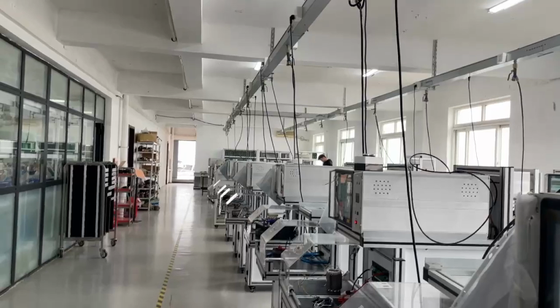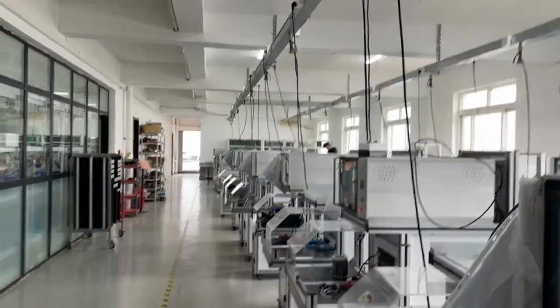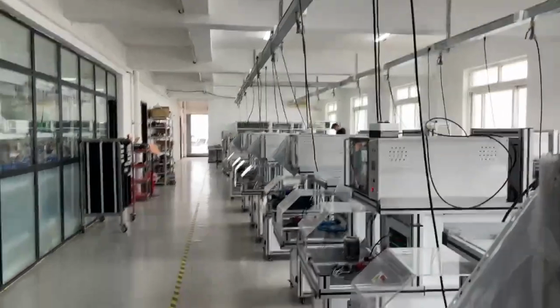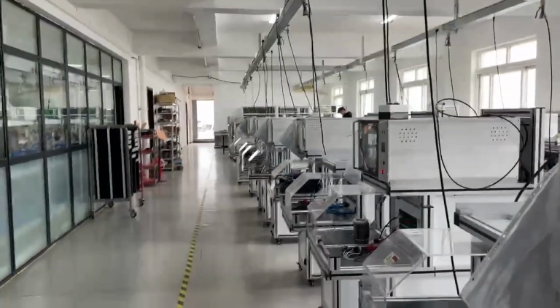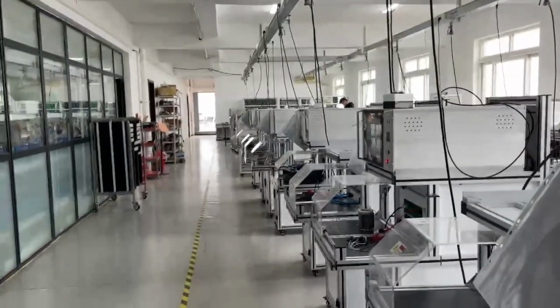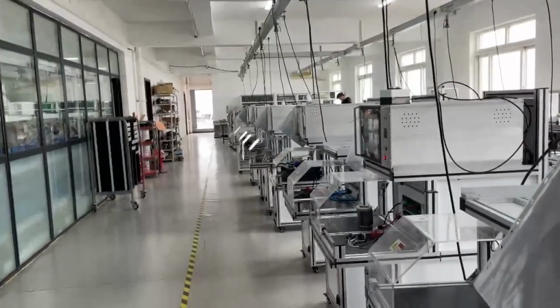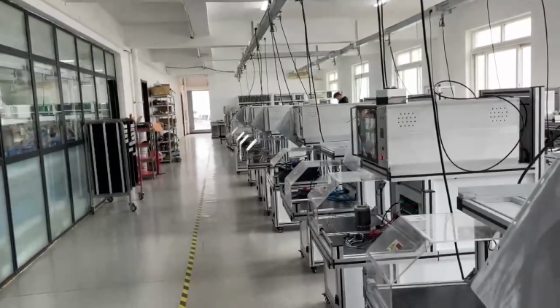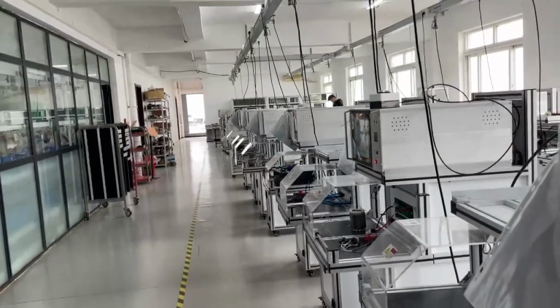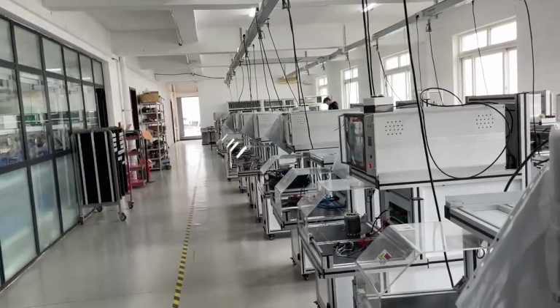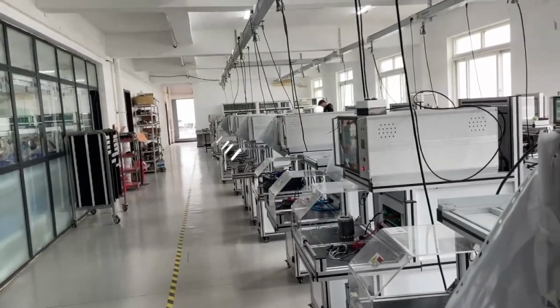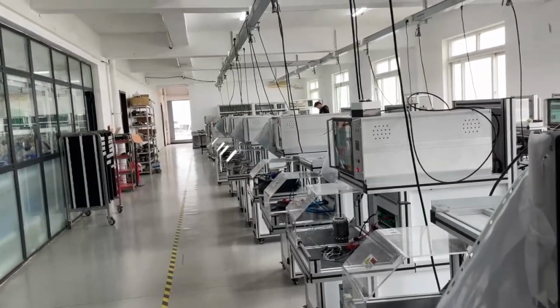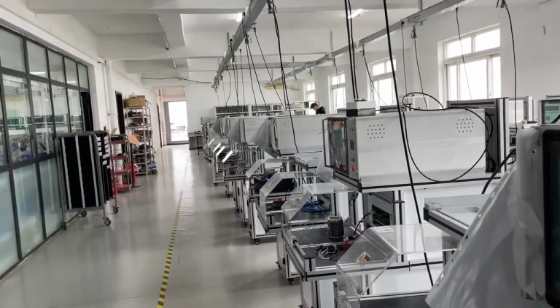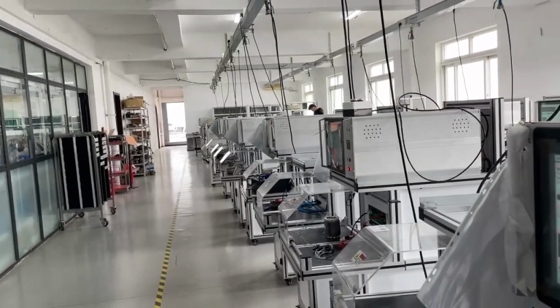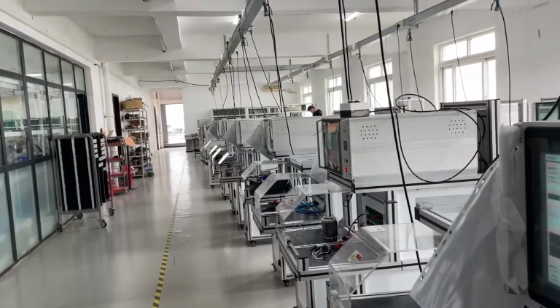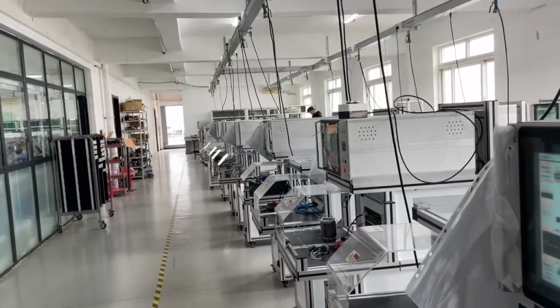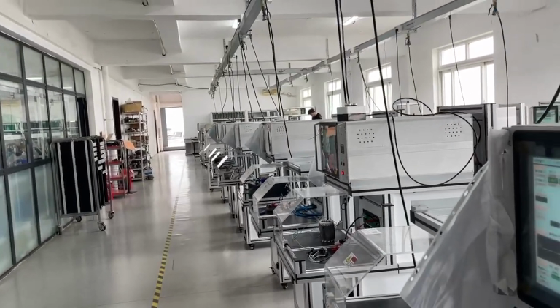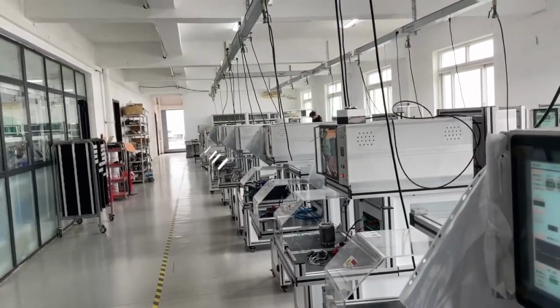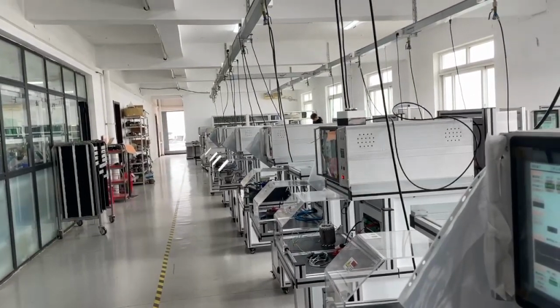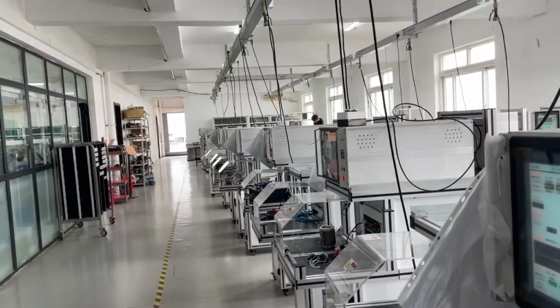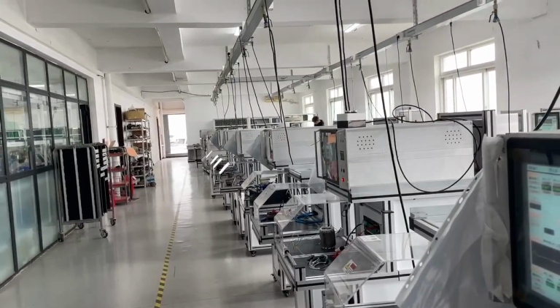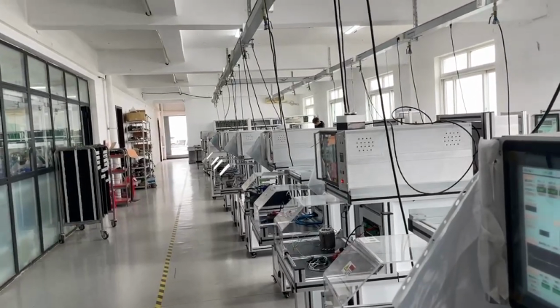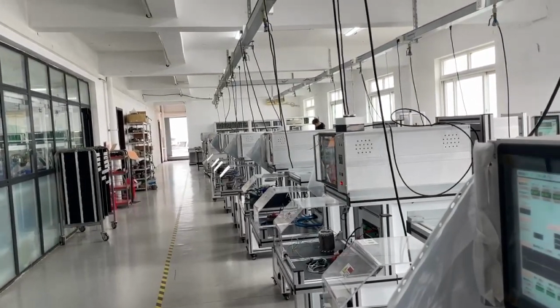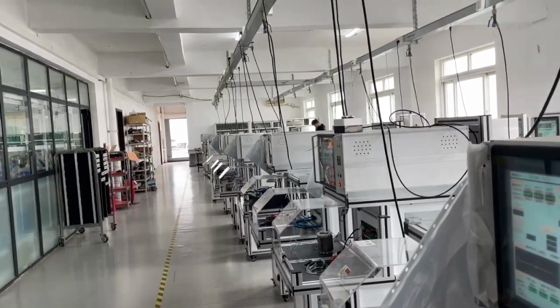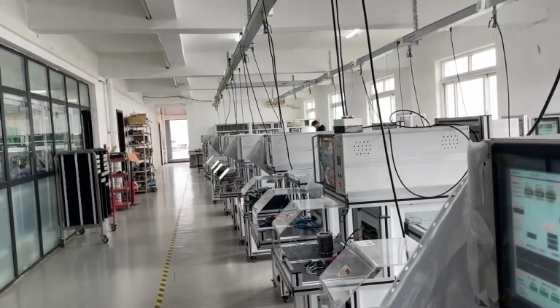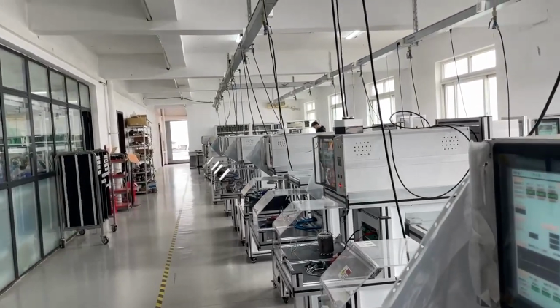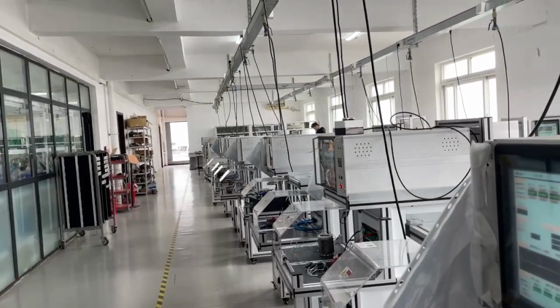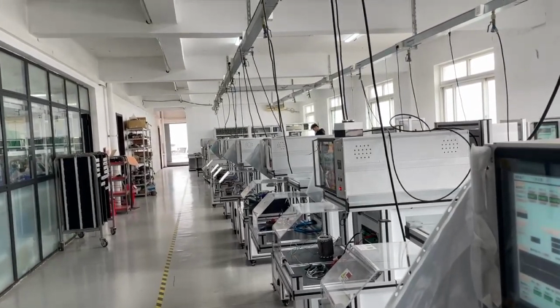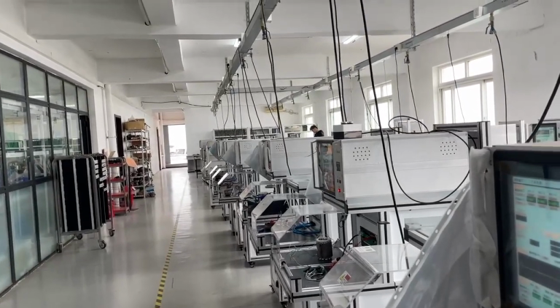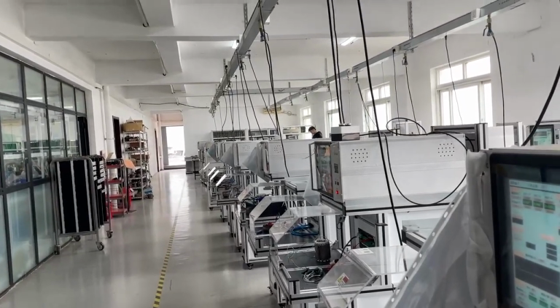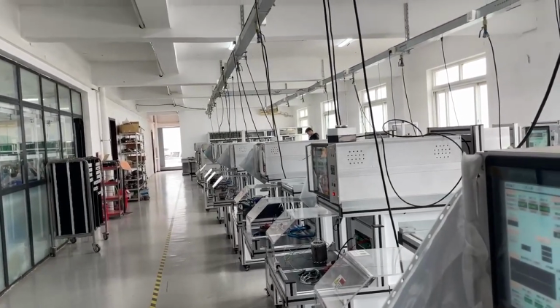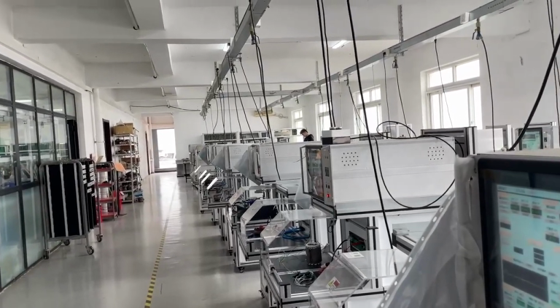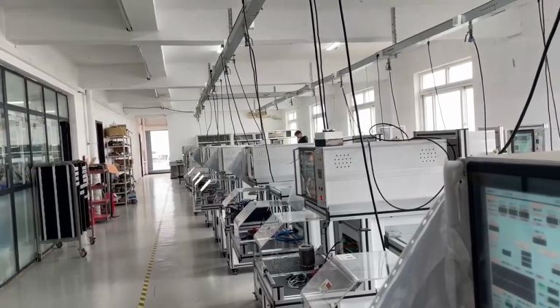Hi, Carlos. This is our plastic machine class.